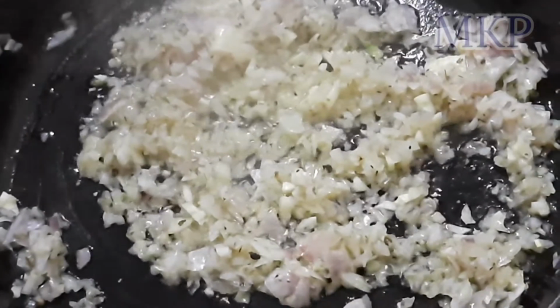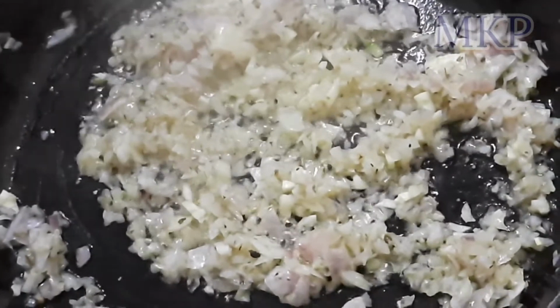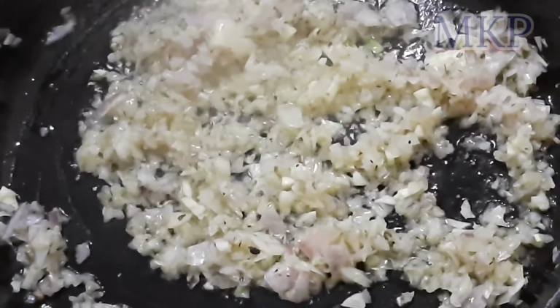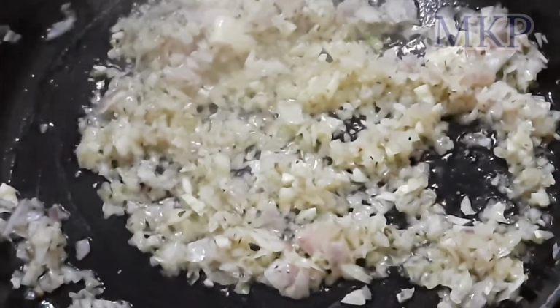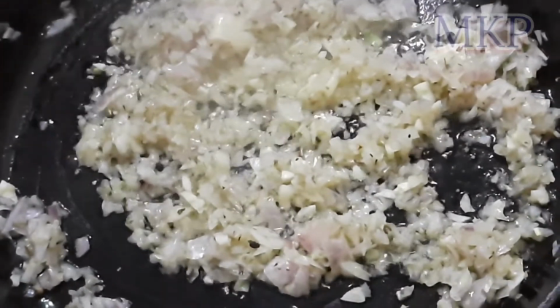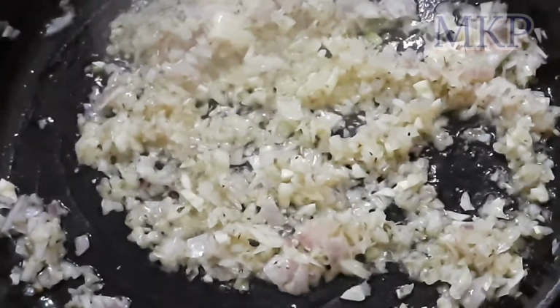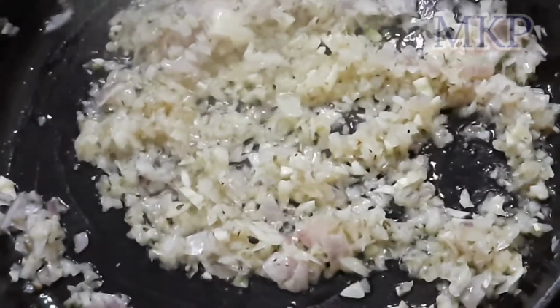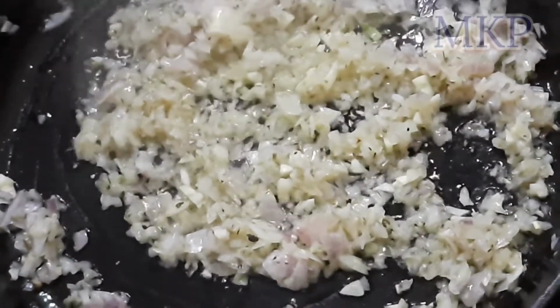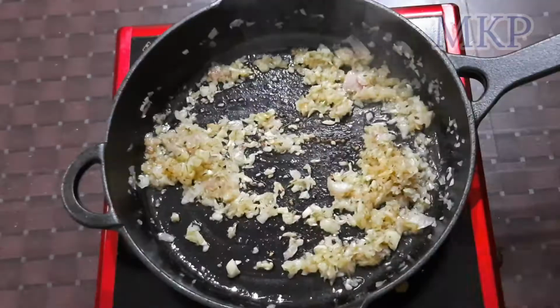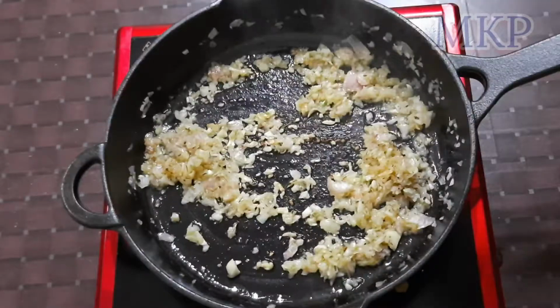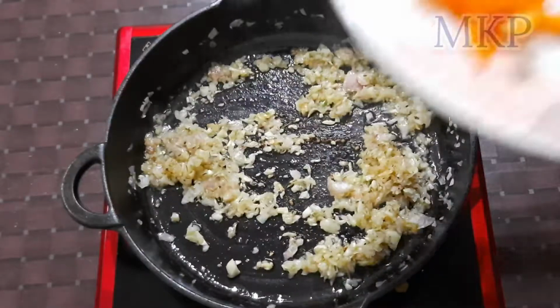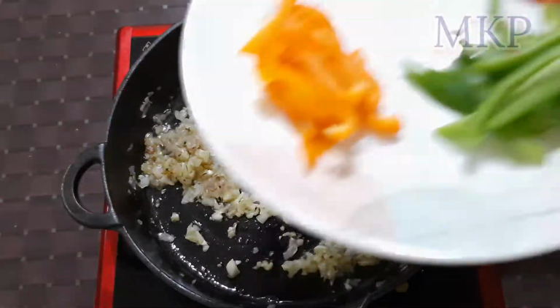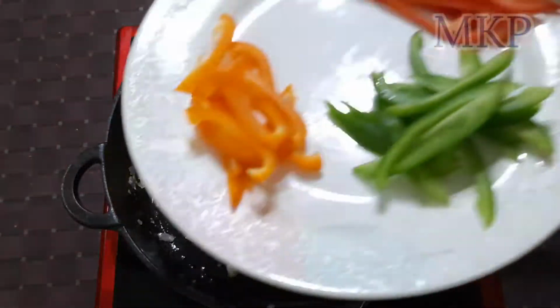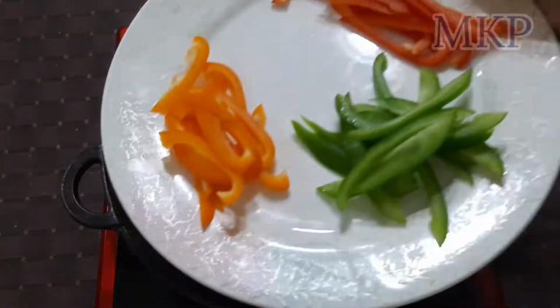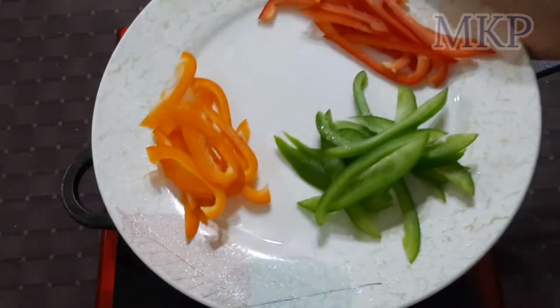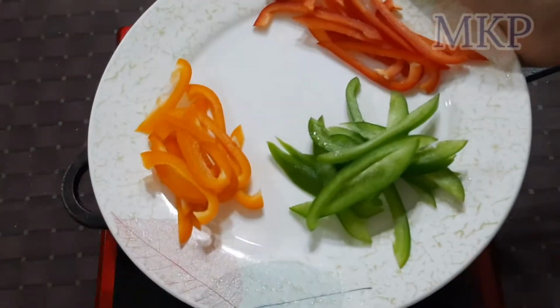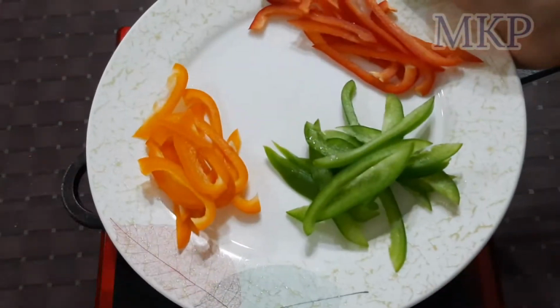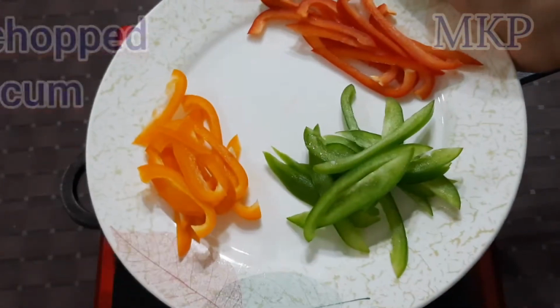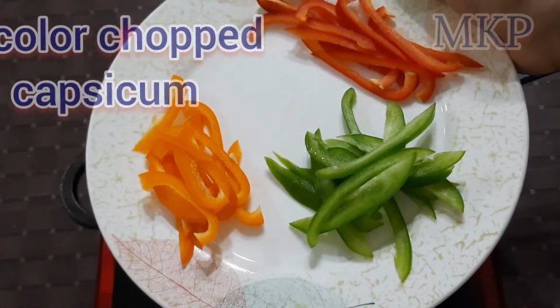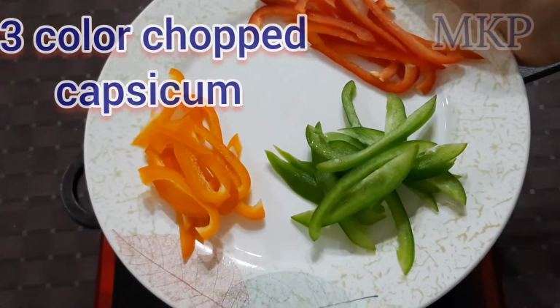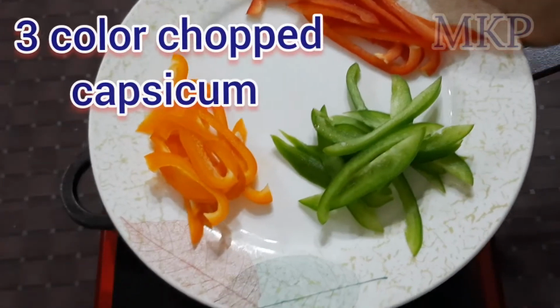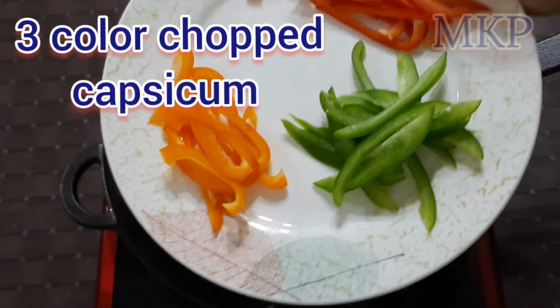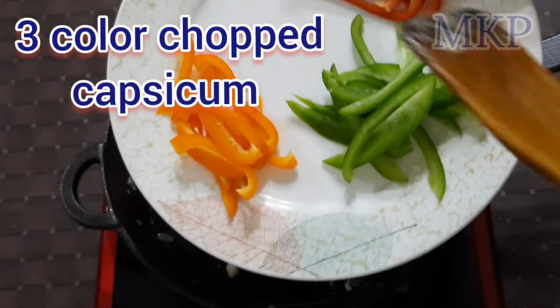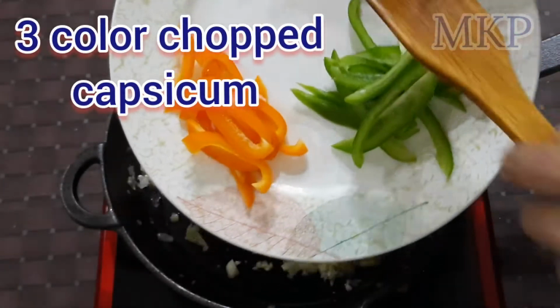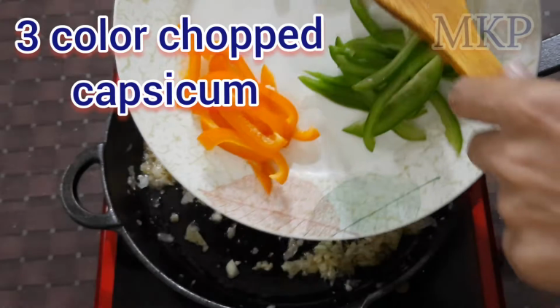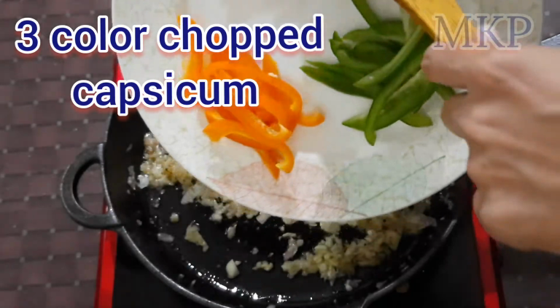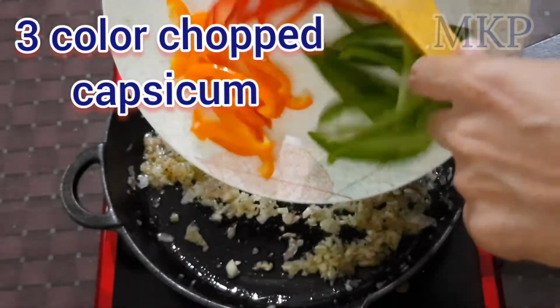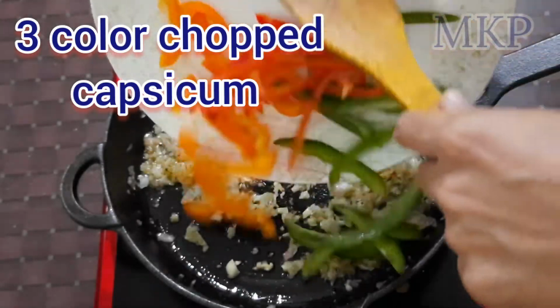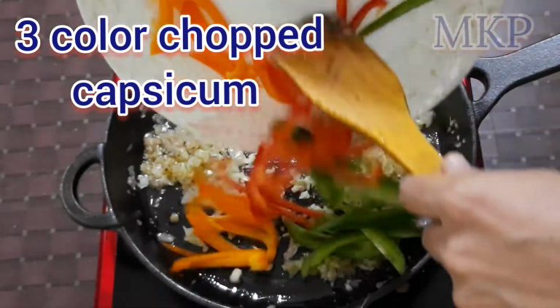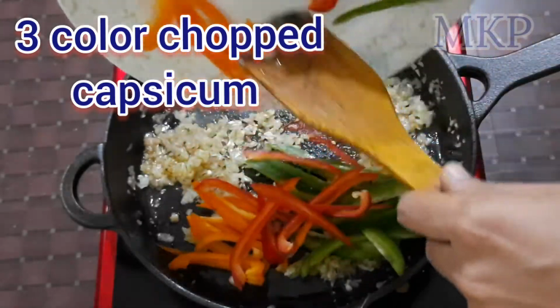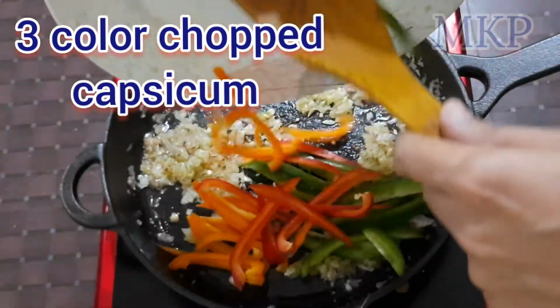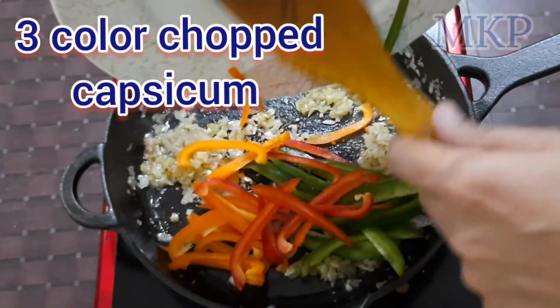I'm going to add a little bit of water. Let's go.